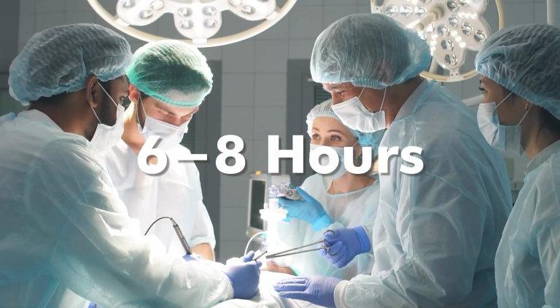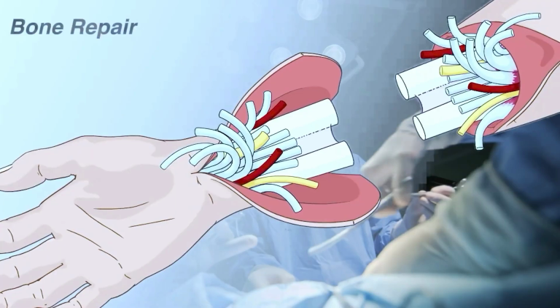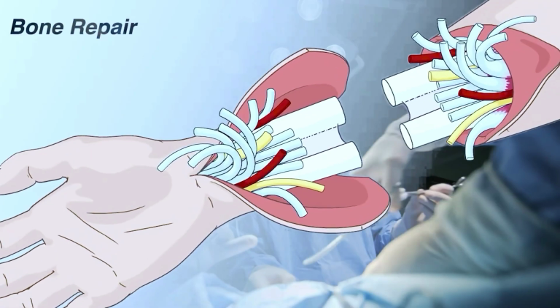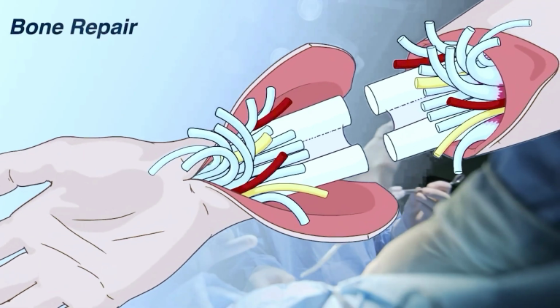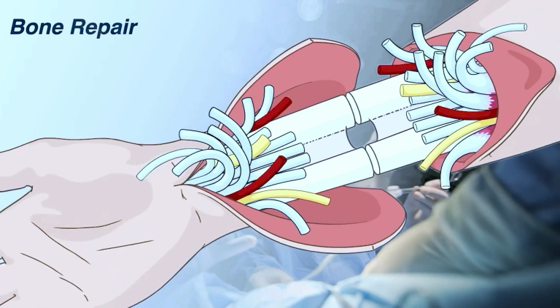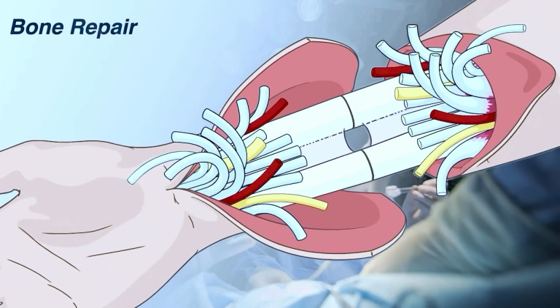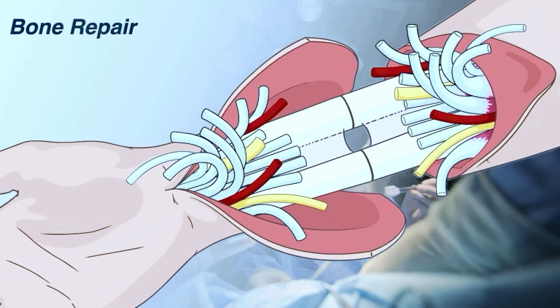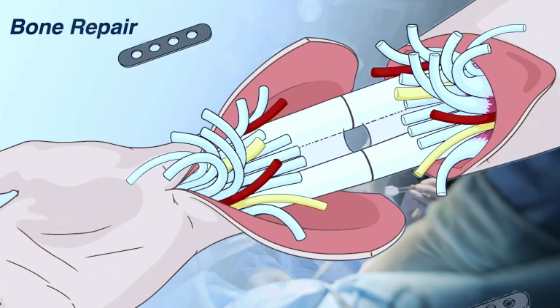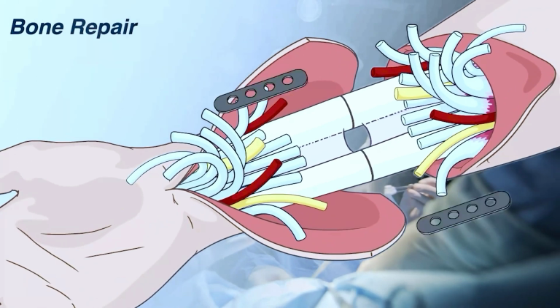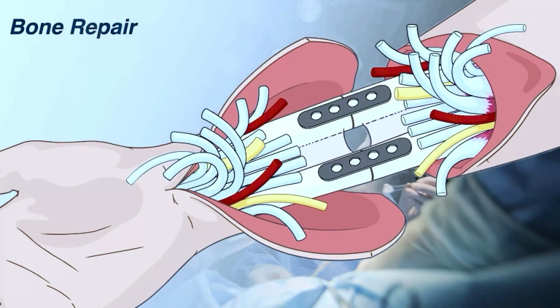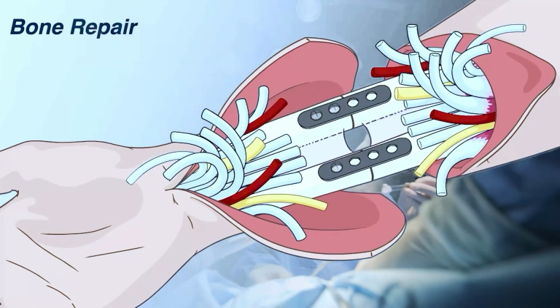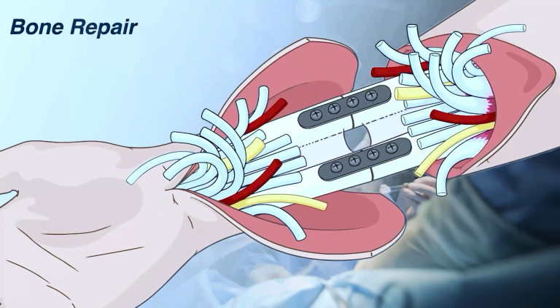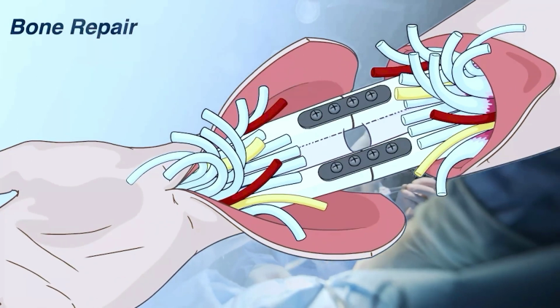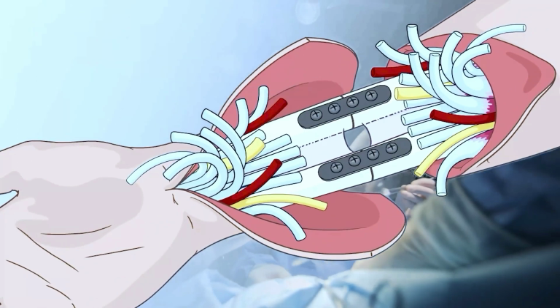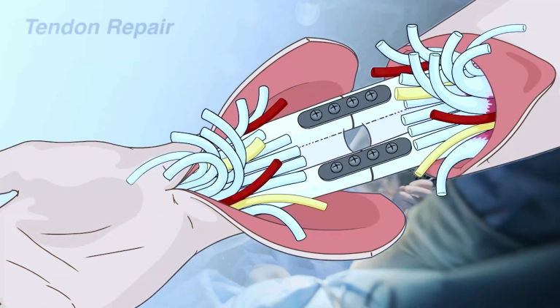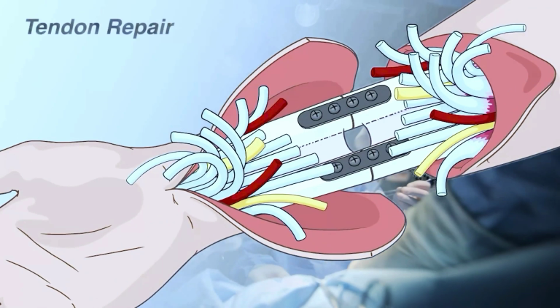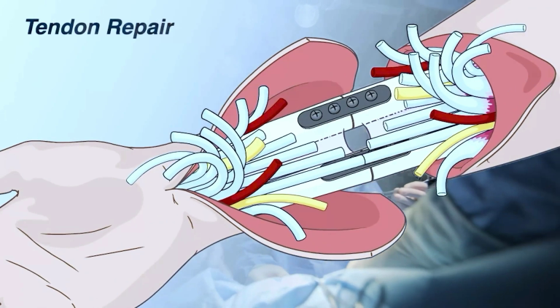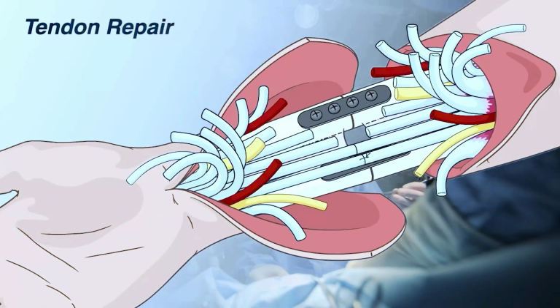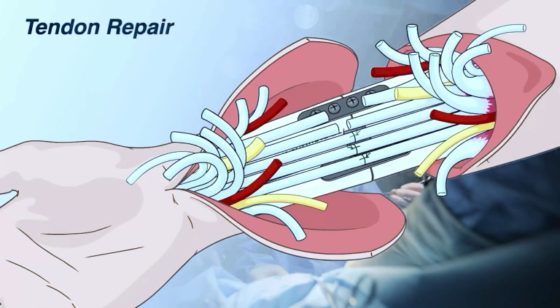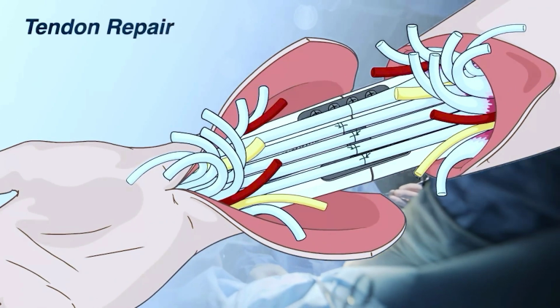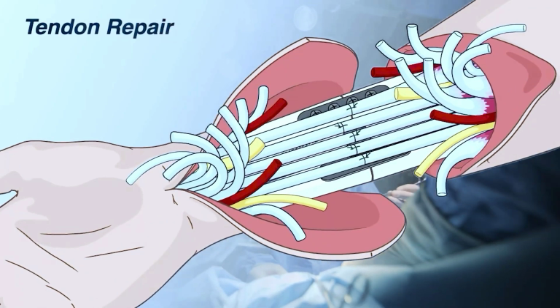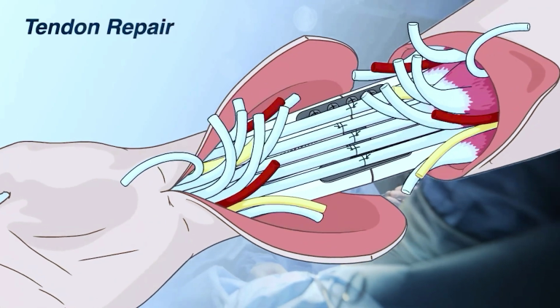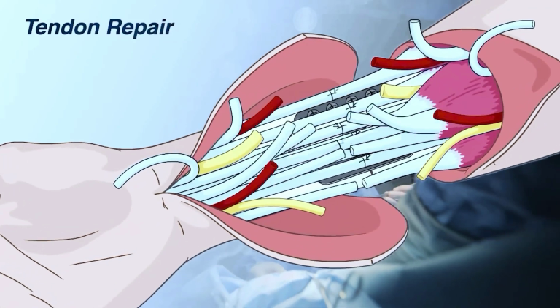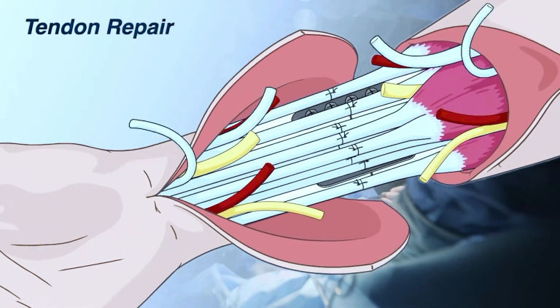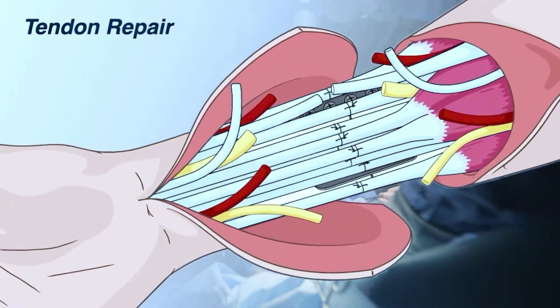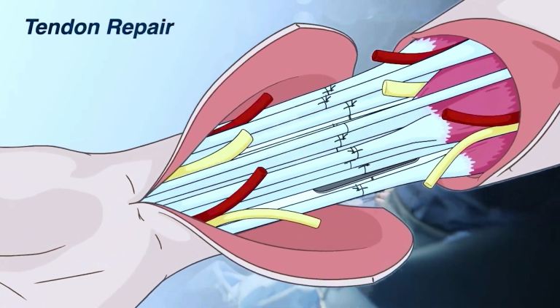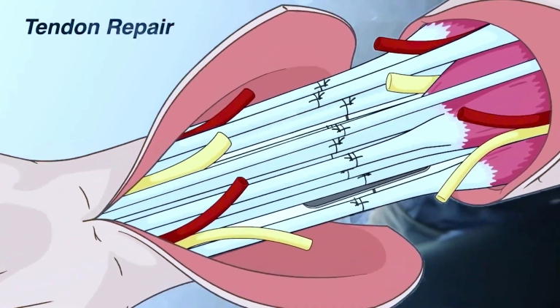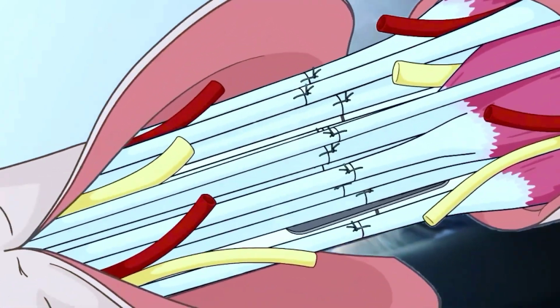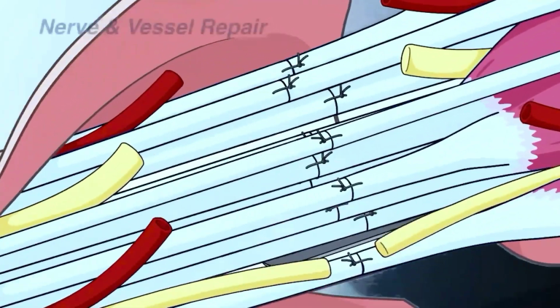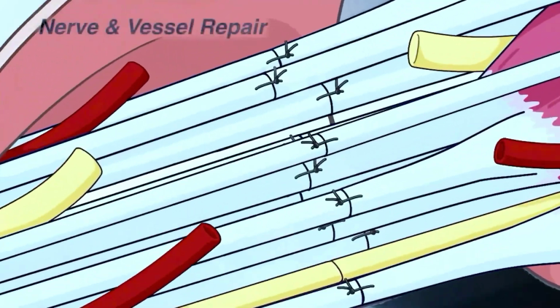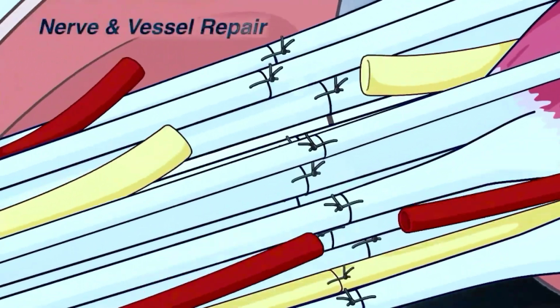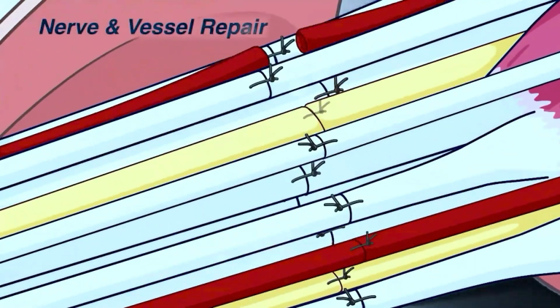Usually, surgeons join the bones first, then the veins, arteries, and nerves.